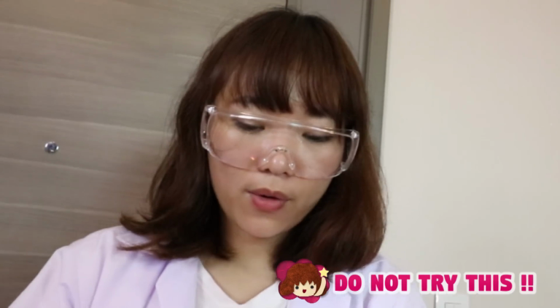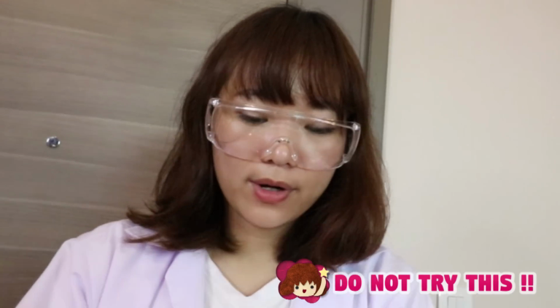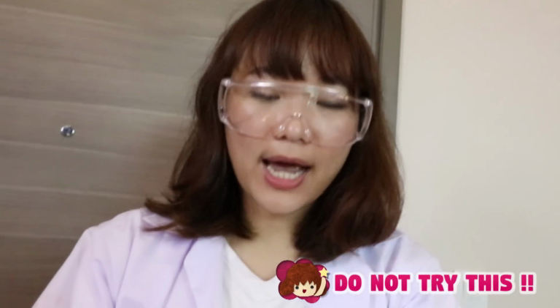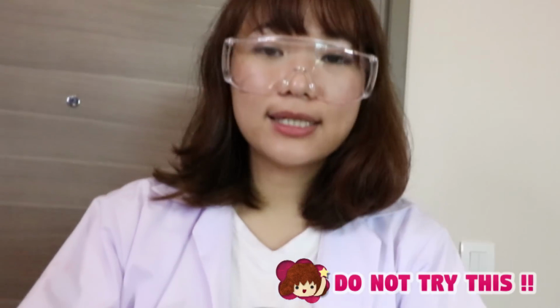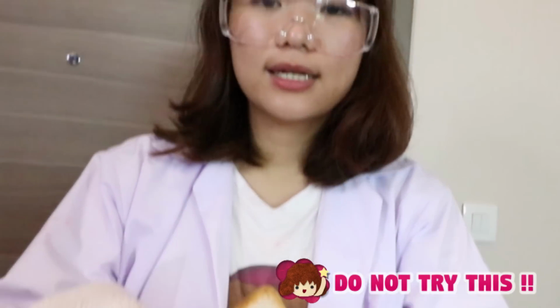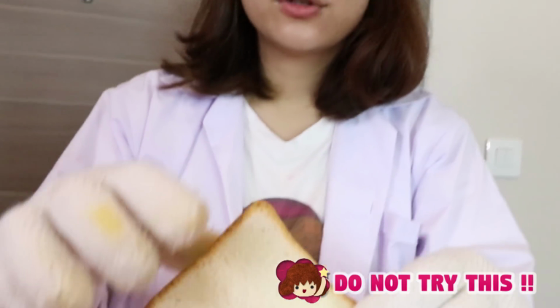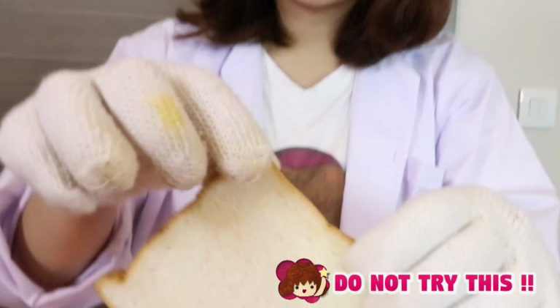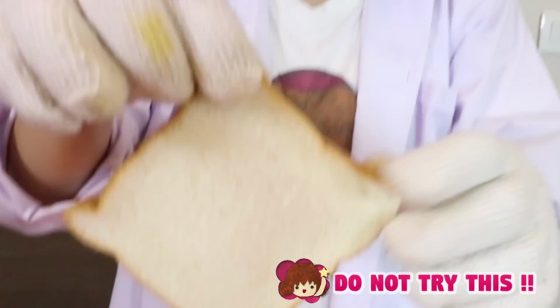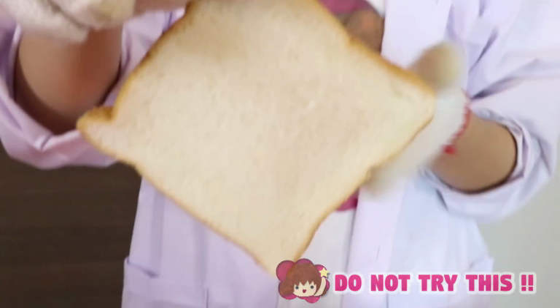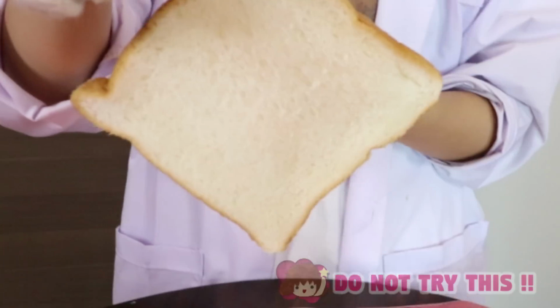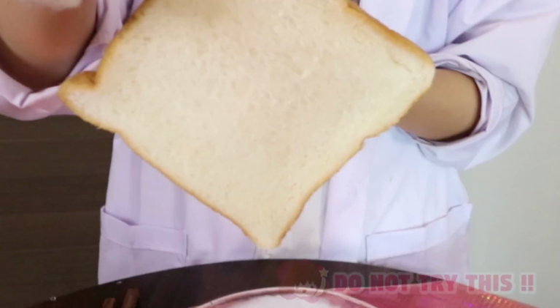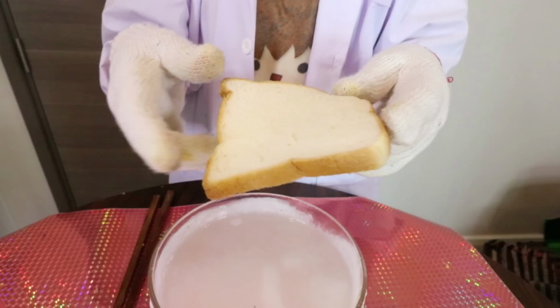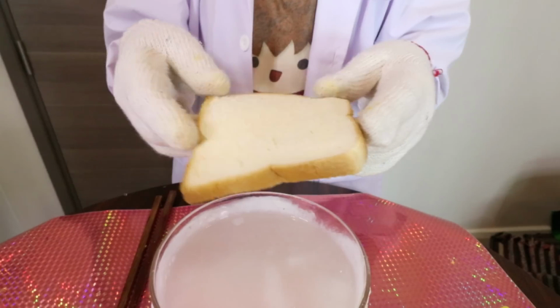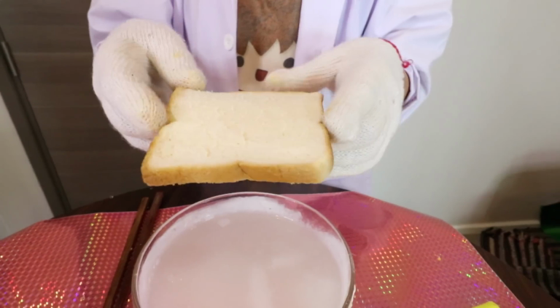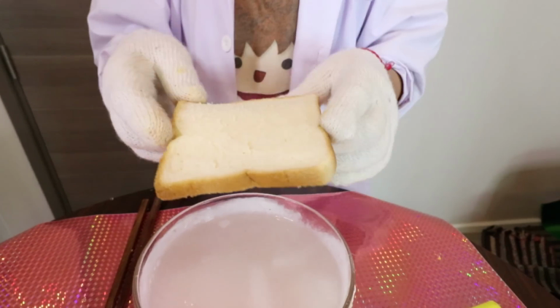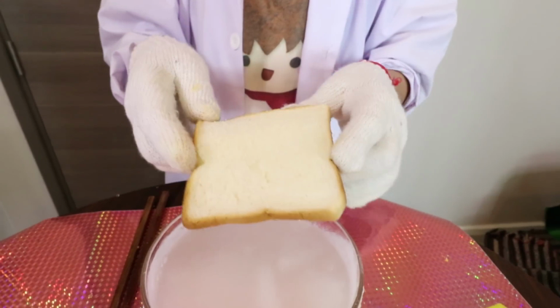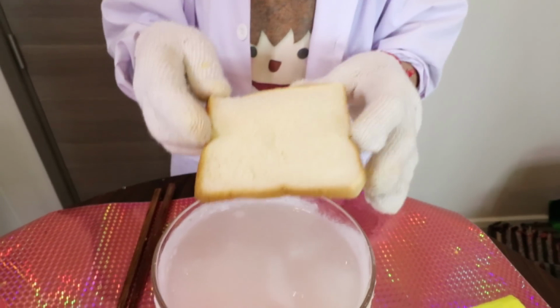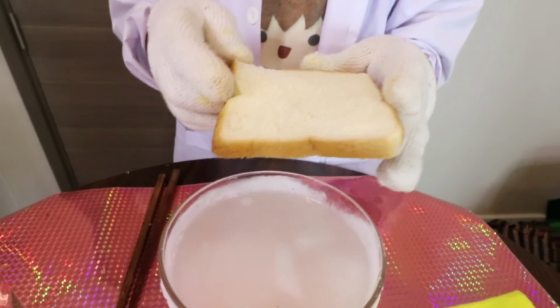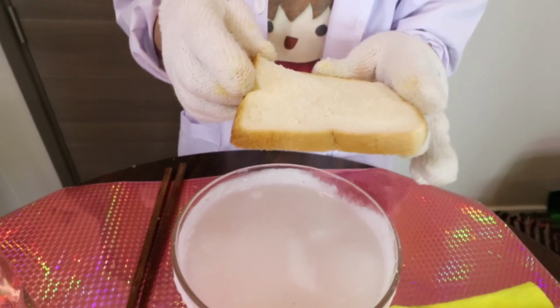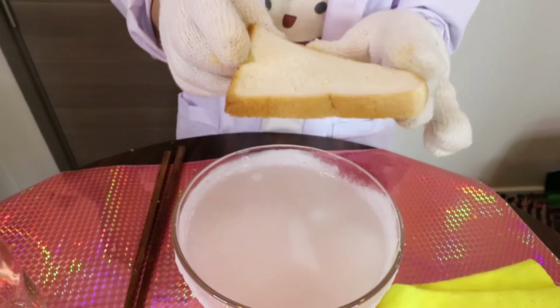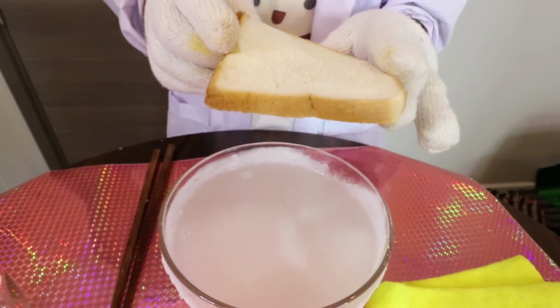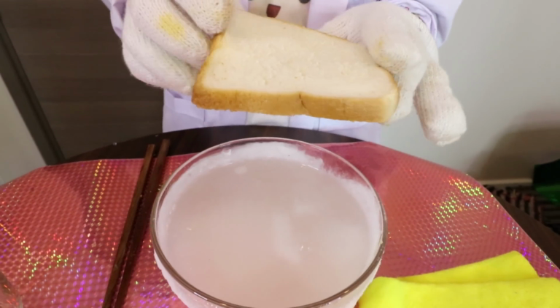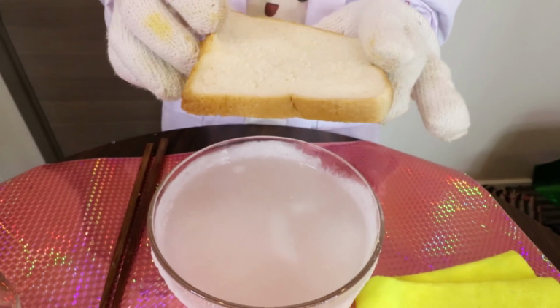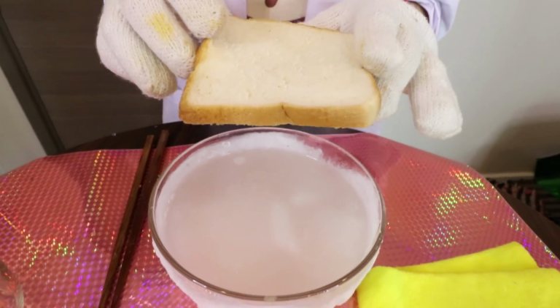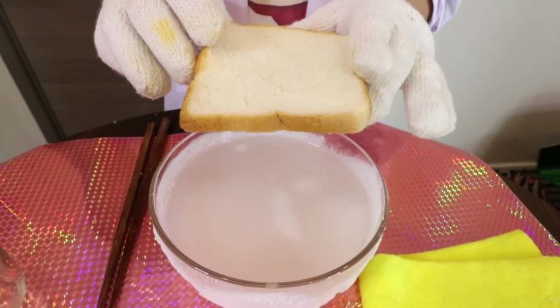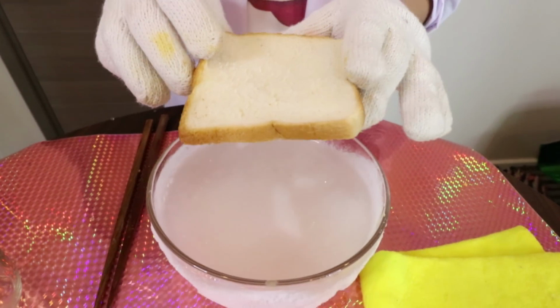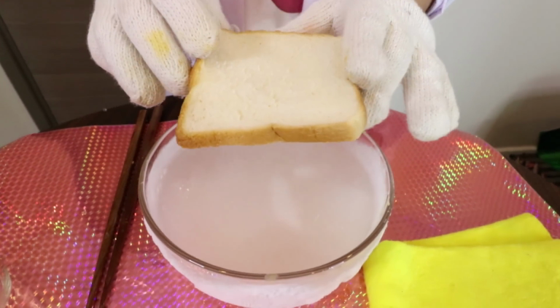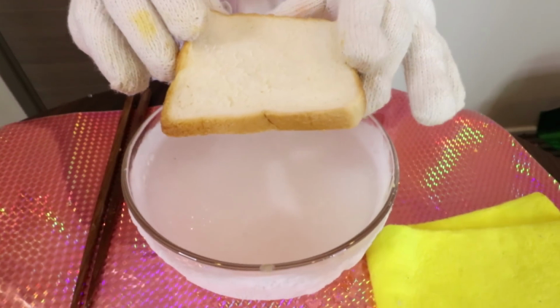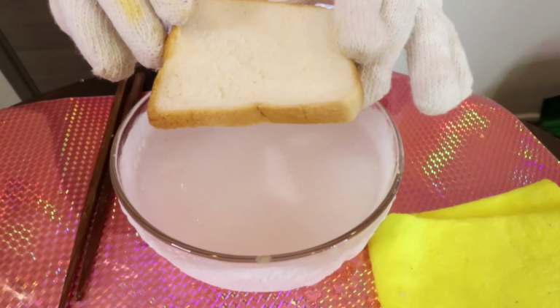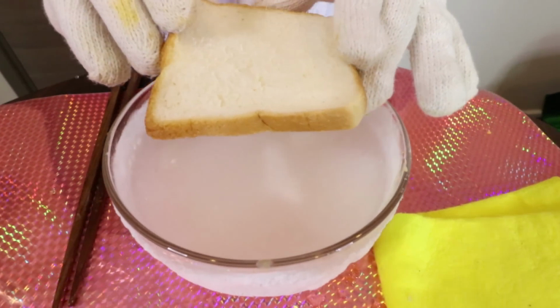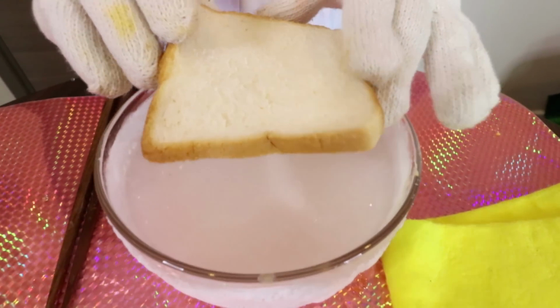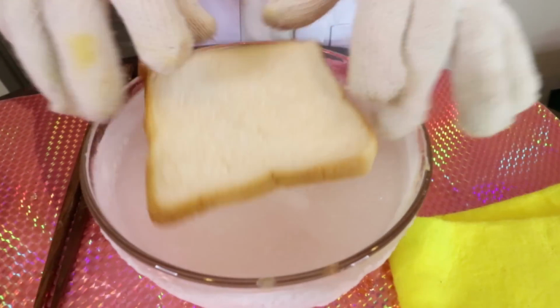So guys, try this. Dump it inside the frozen liquid. So let's go — 3, 2, 1, go.